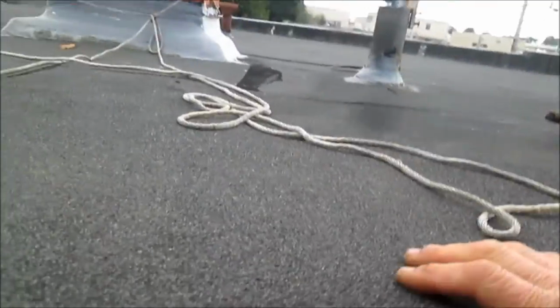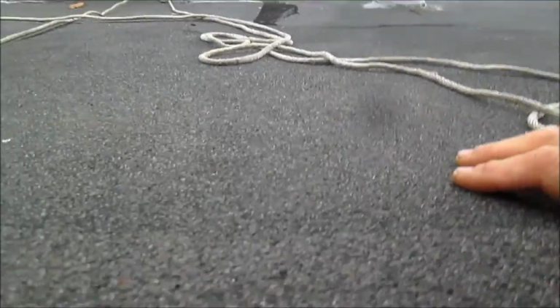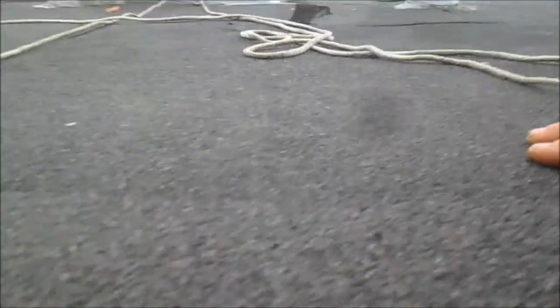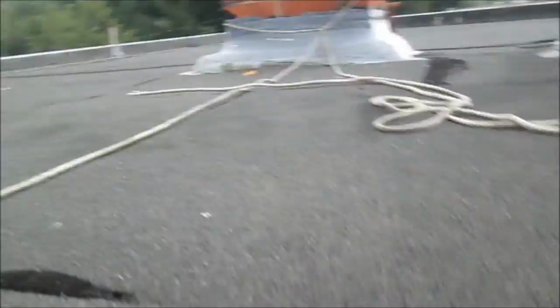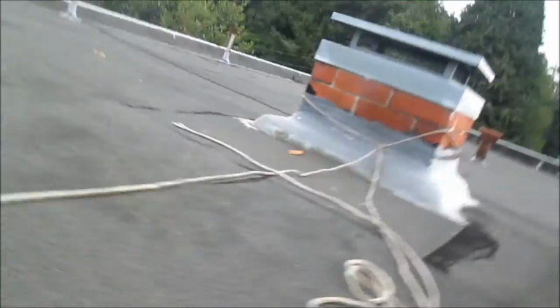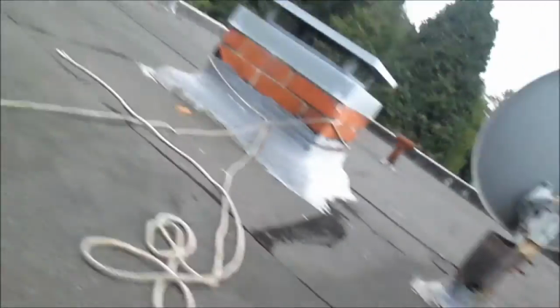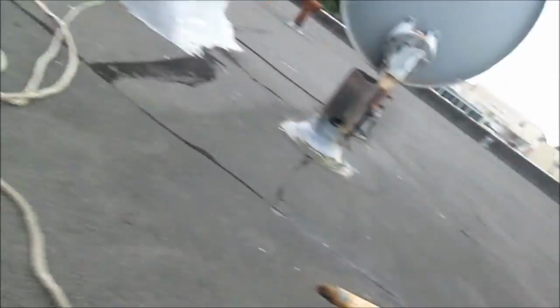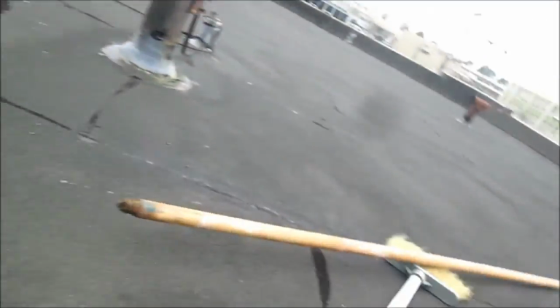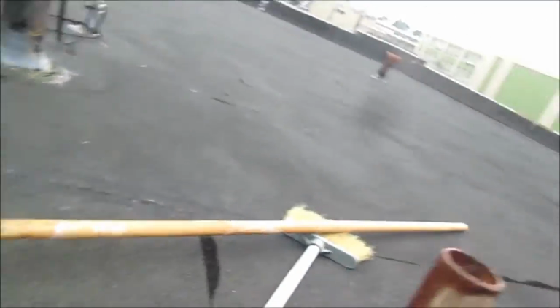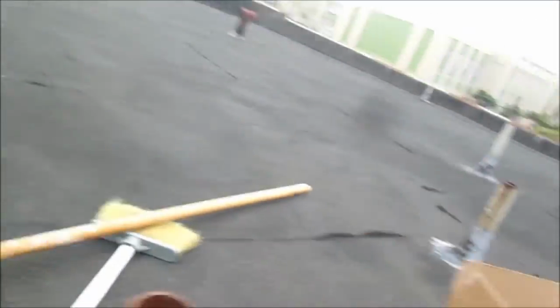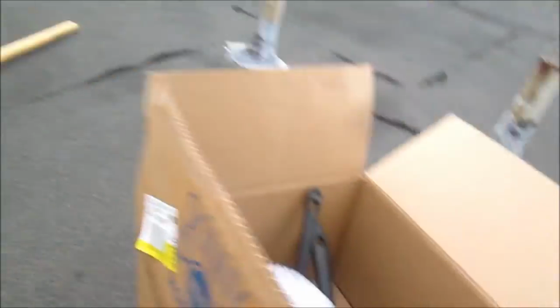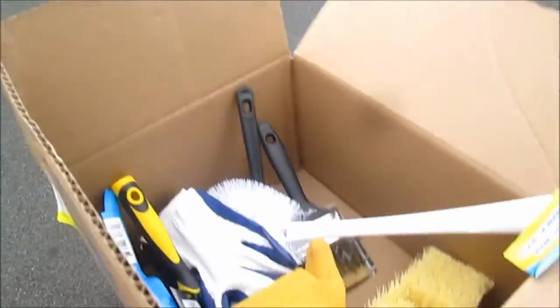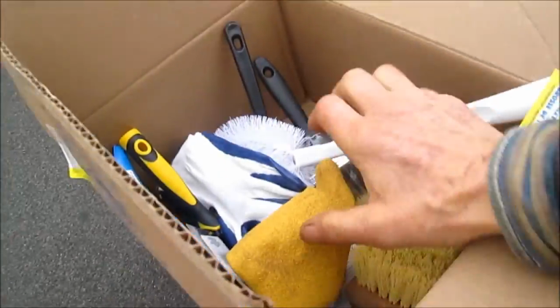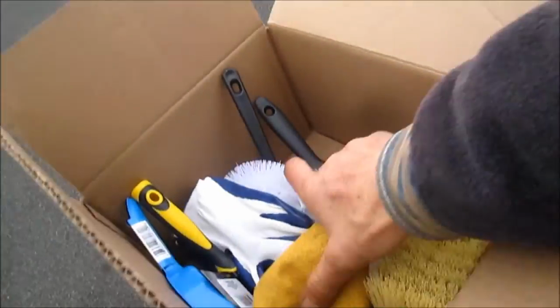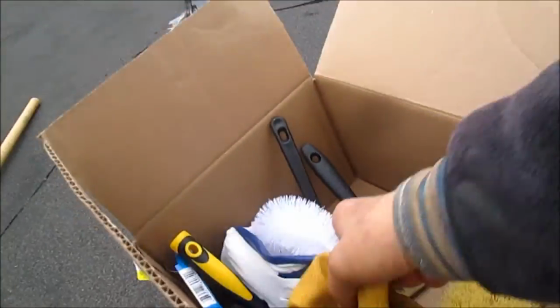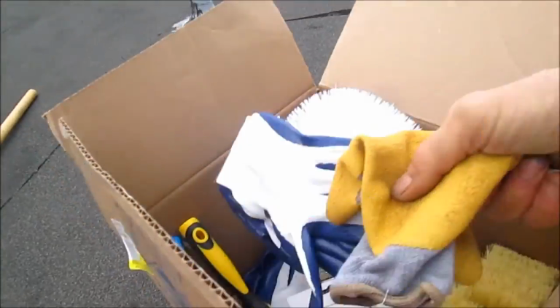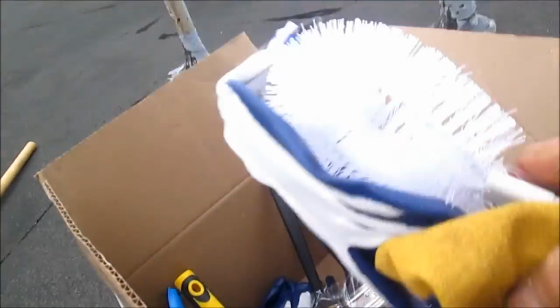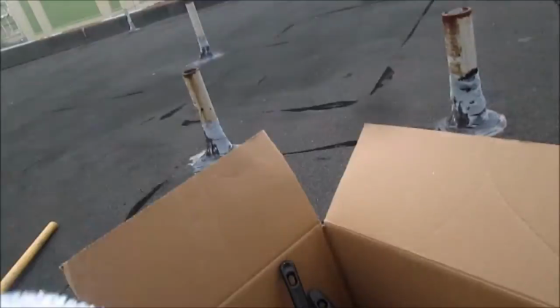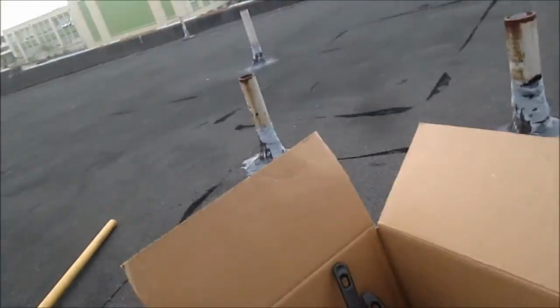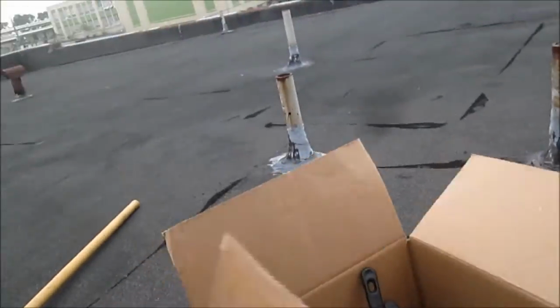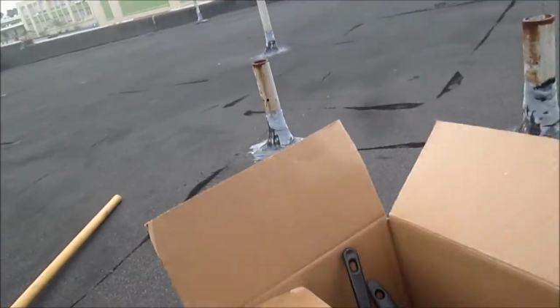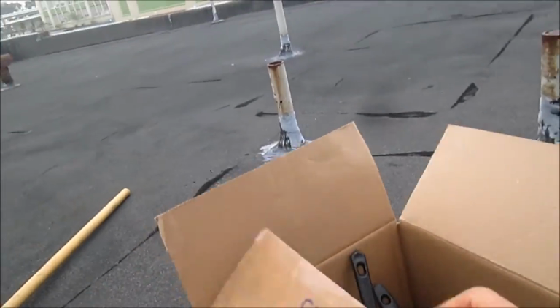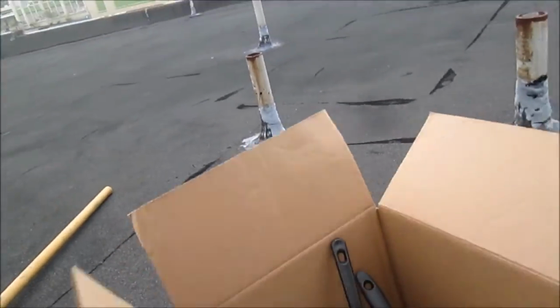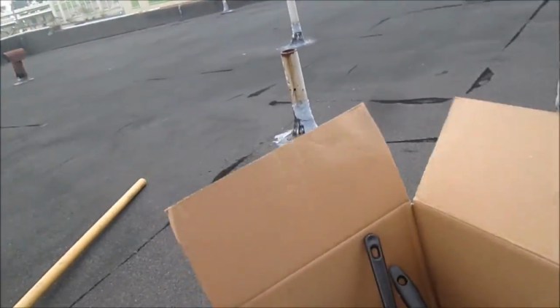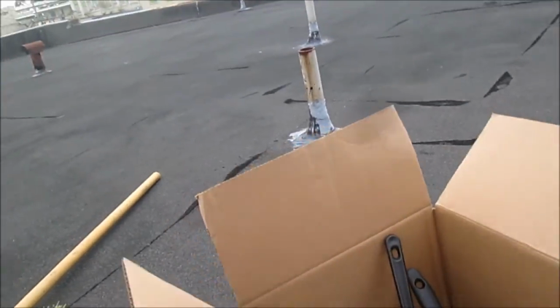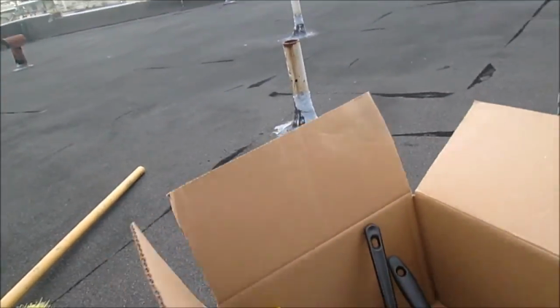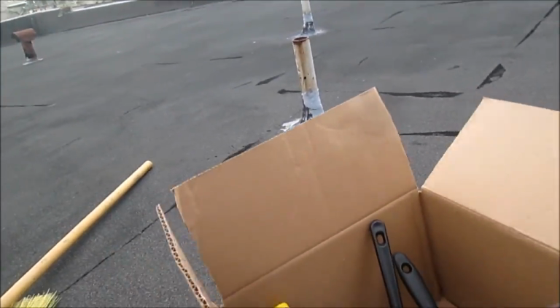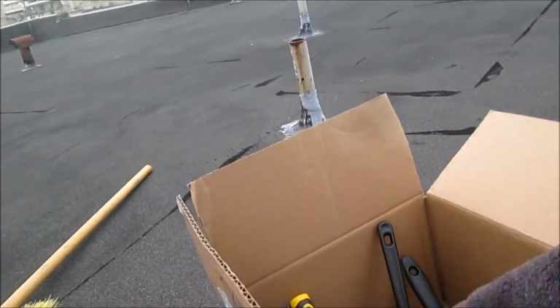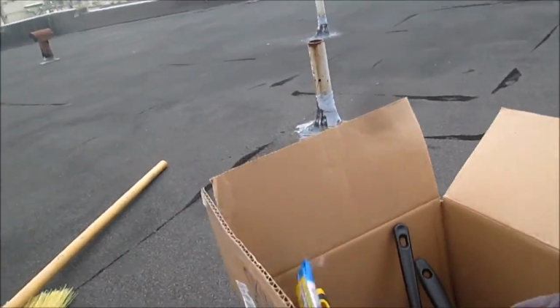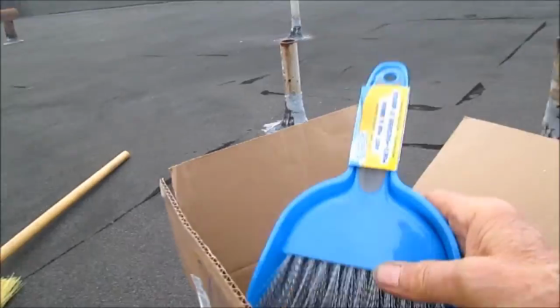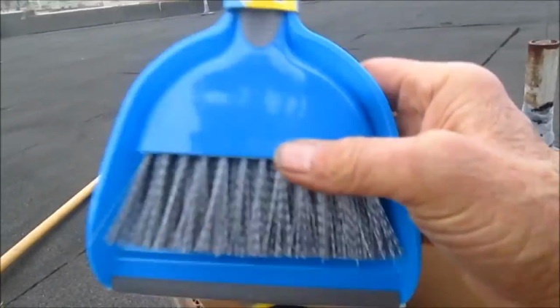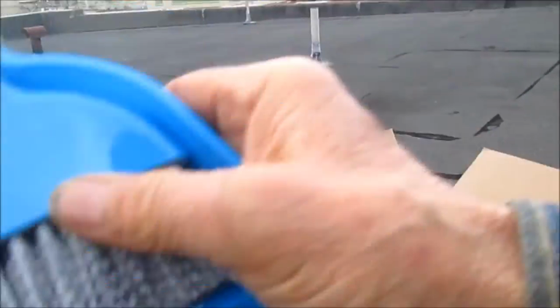A quick trip to the dollar store and I've got just about everything I need.